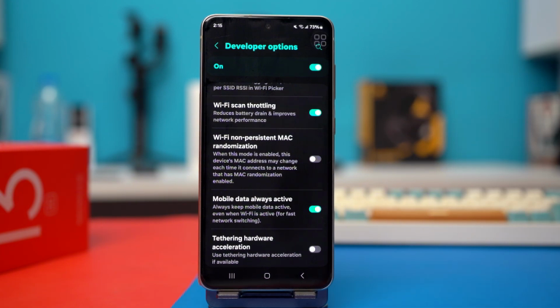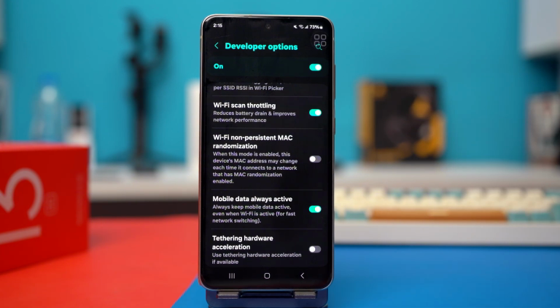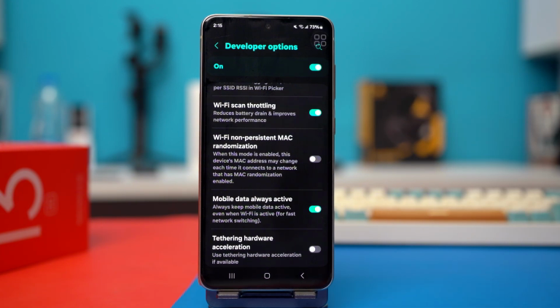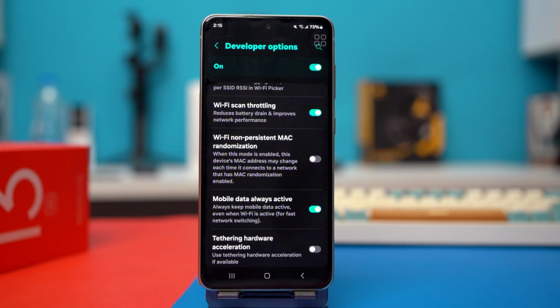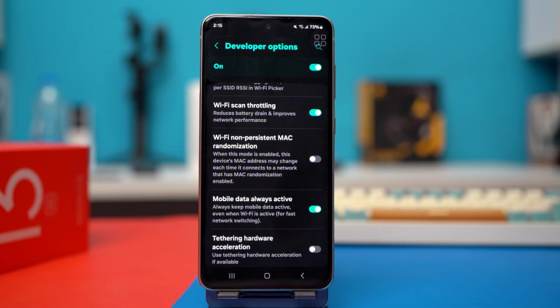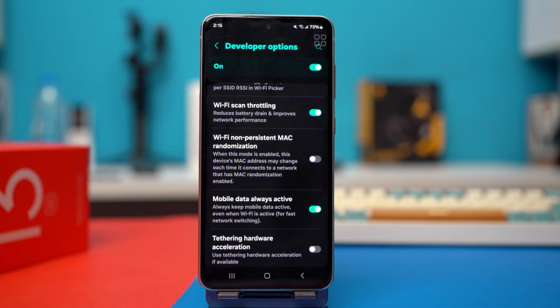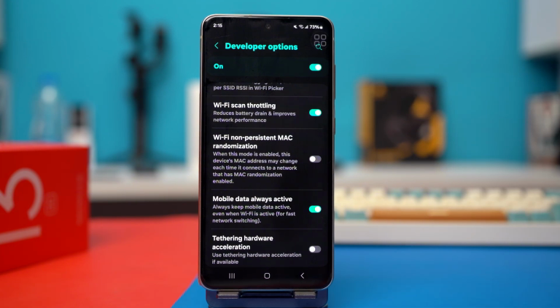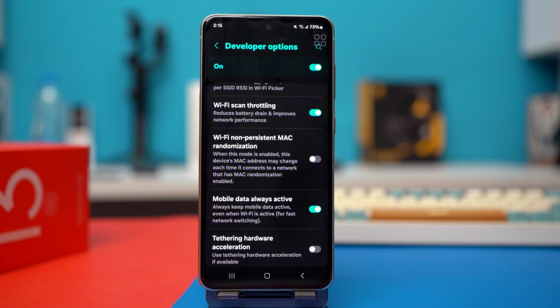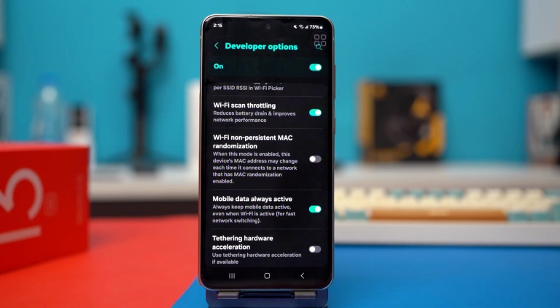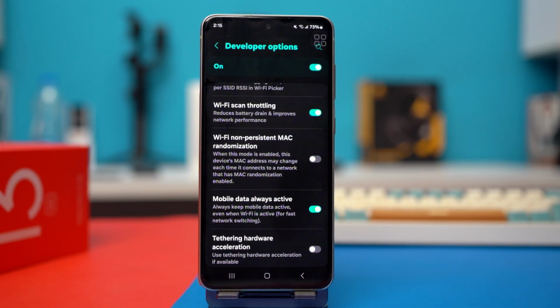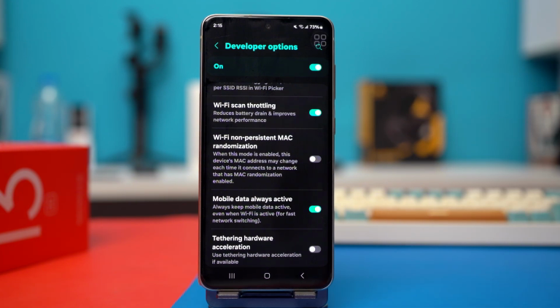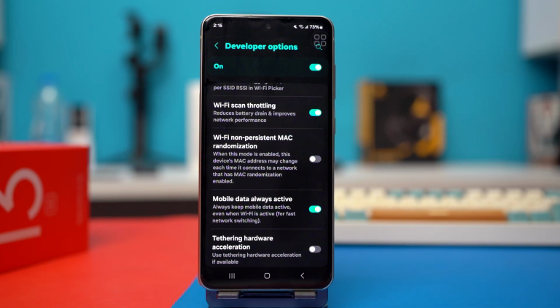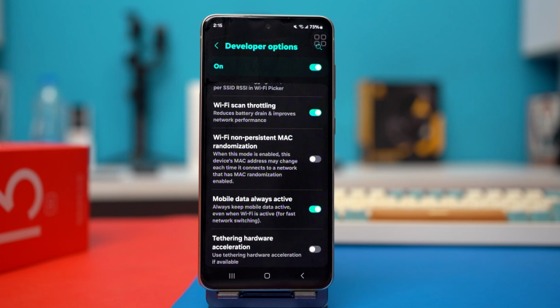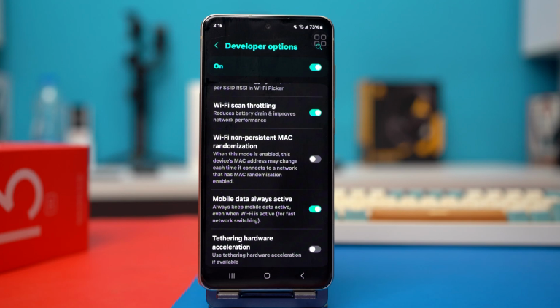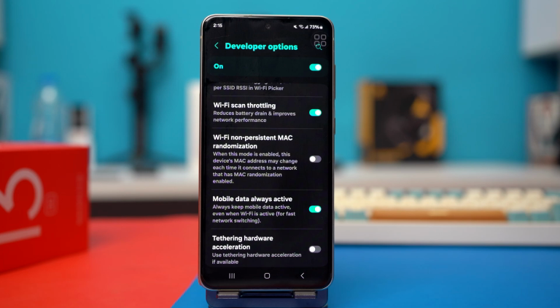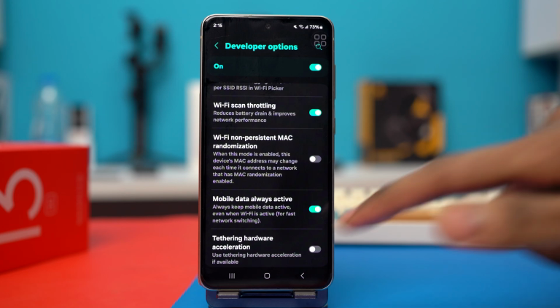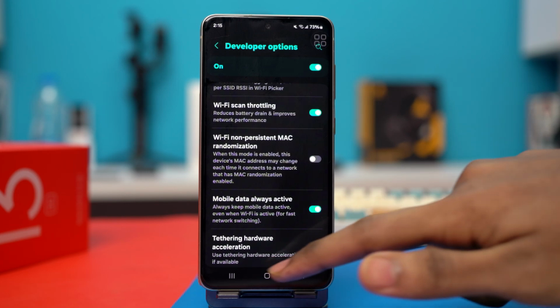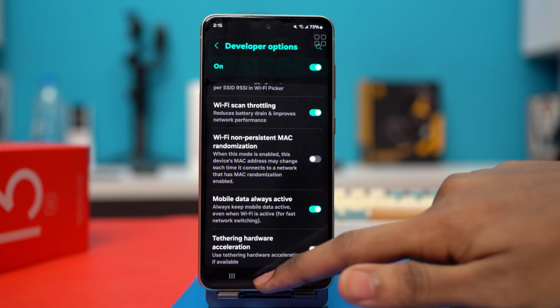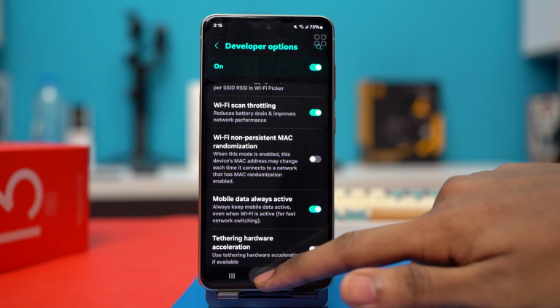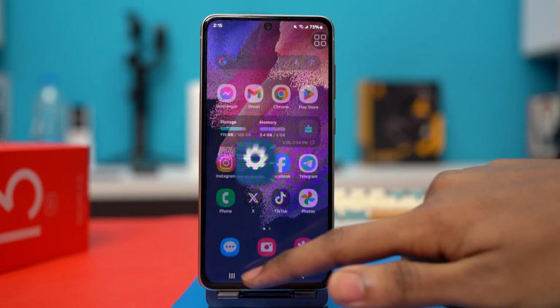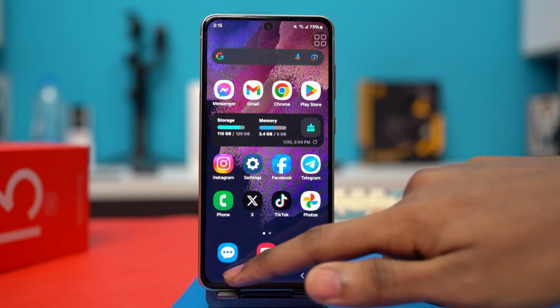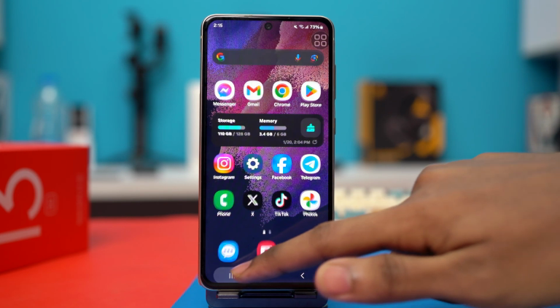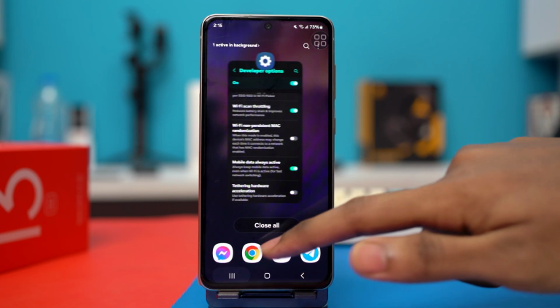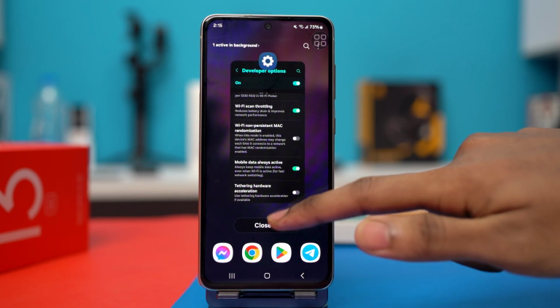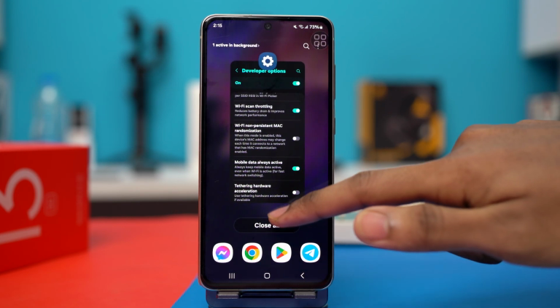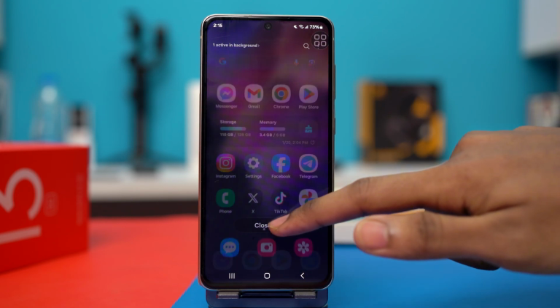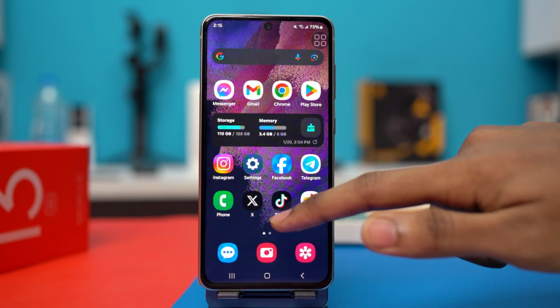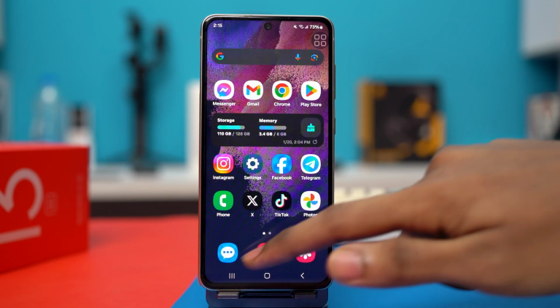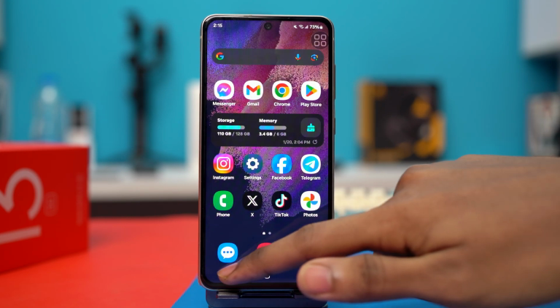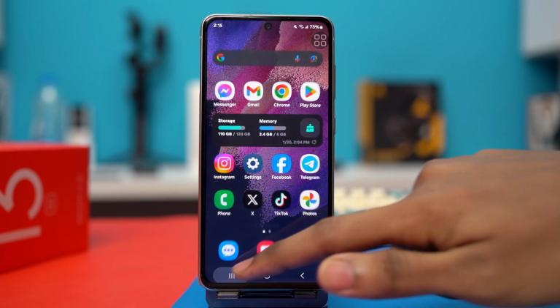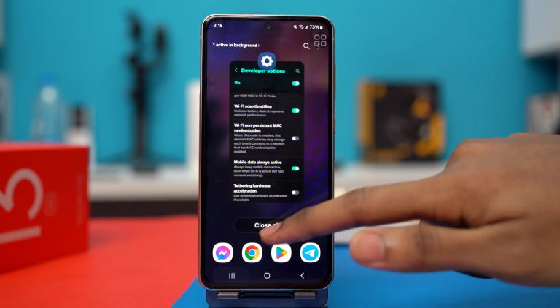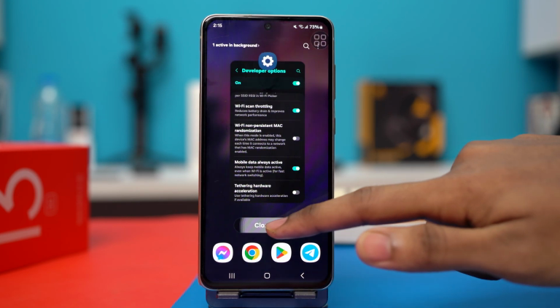After re-toggling it, your problem should be fixed because your Wi-Fi has been refreshed. But if your problem is still persisting, then try the other solutions.